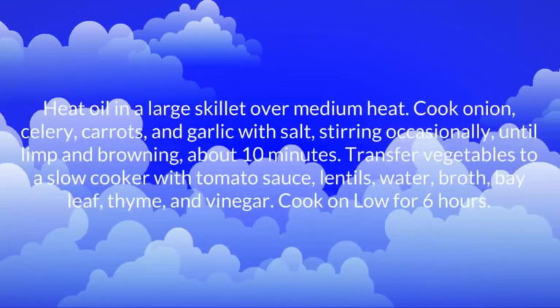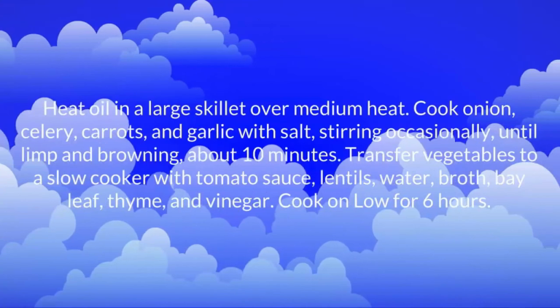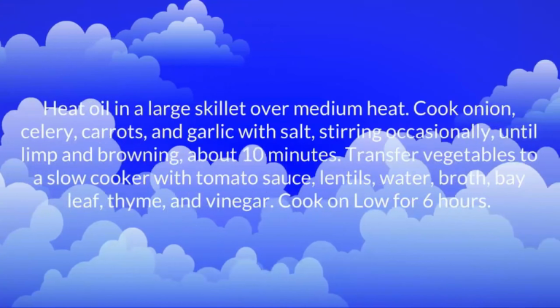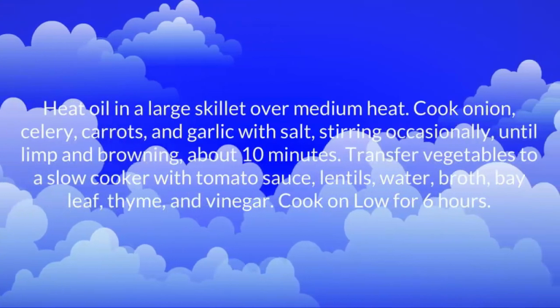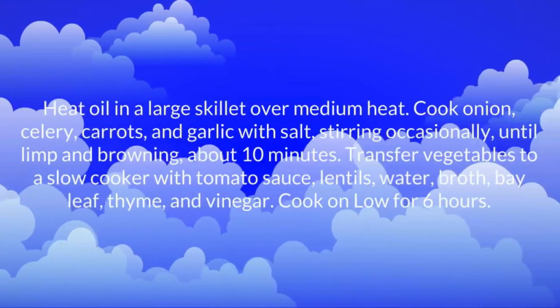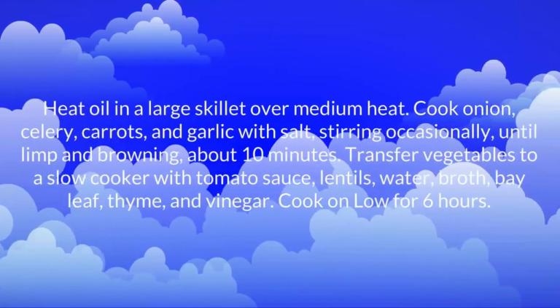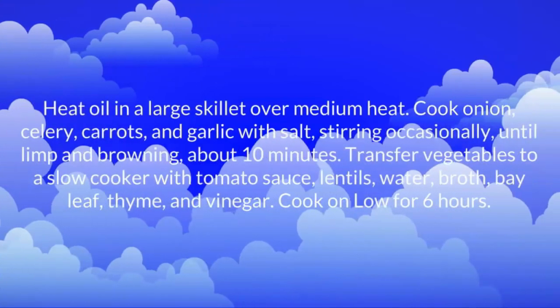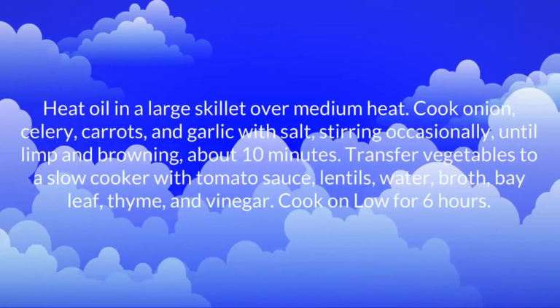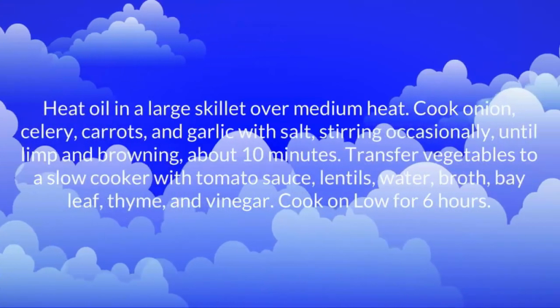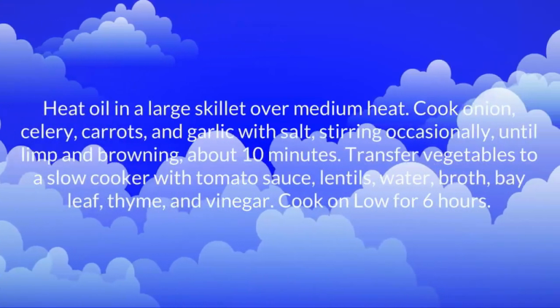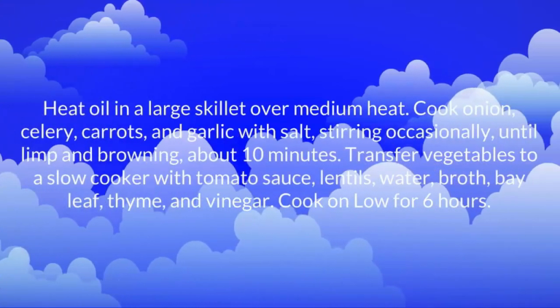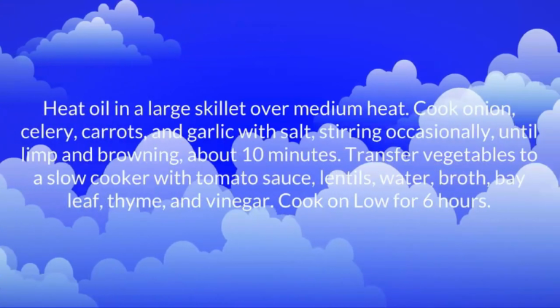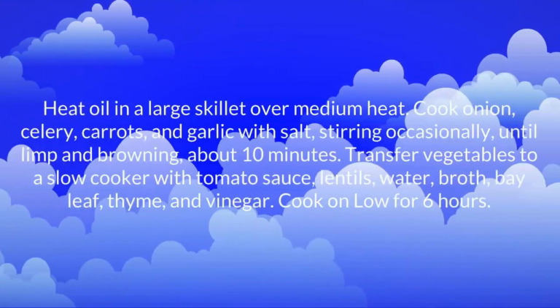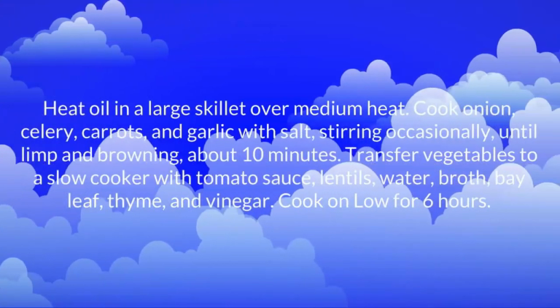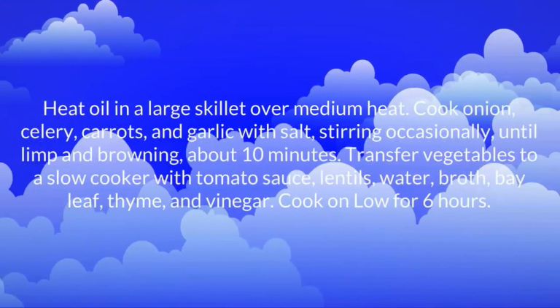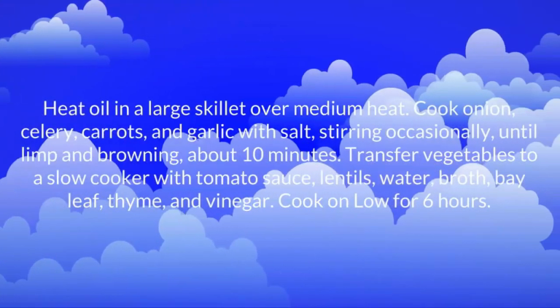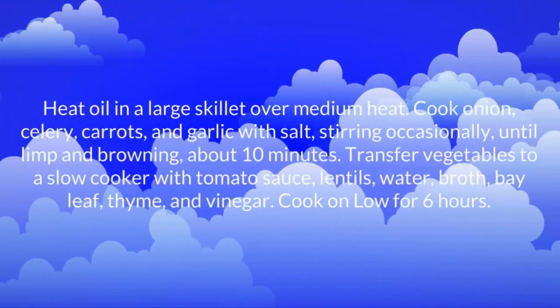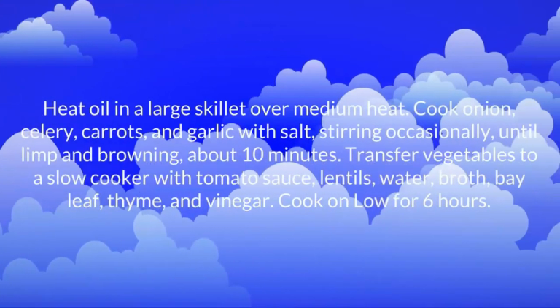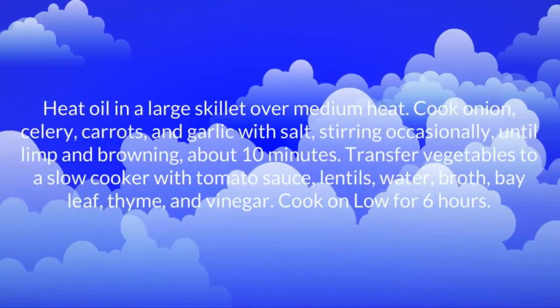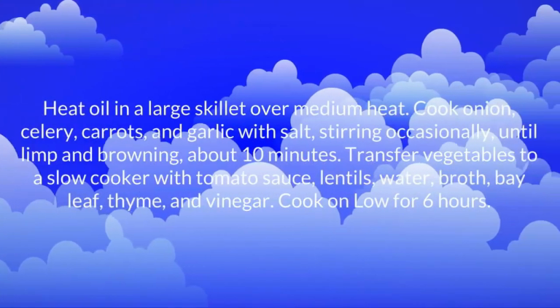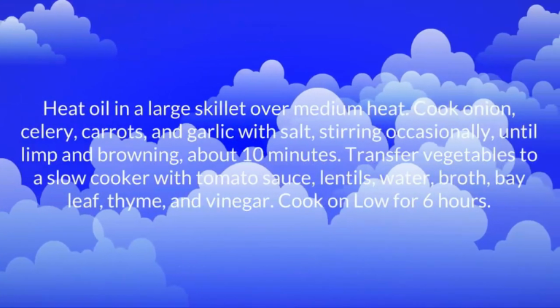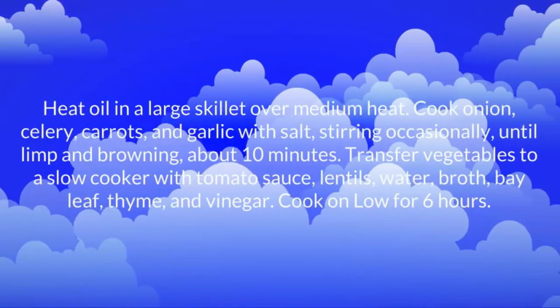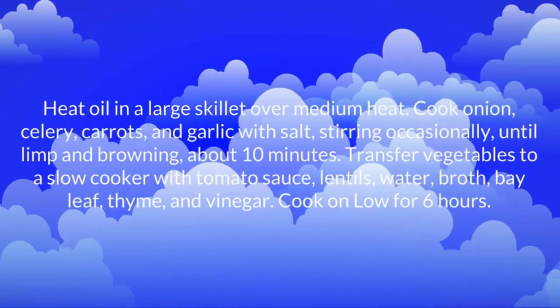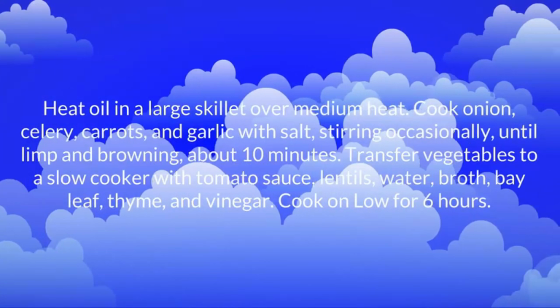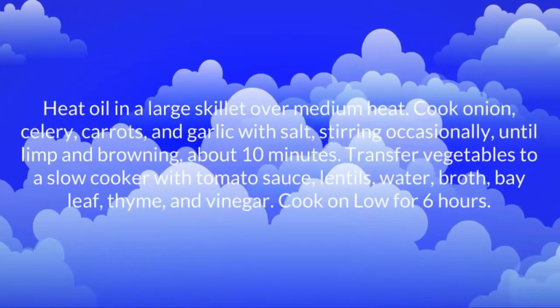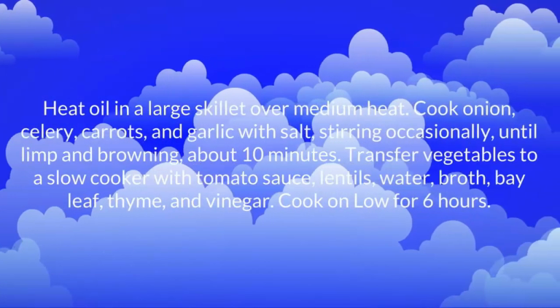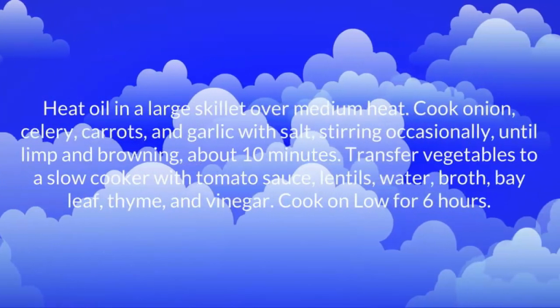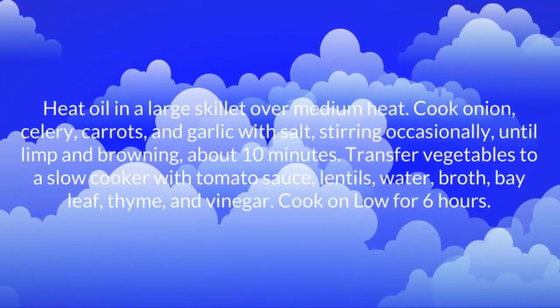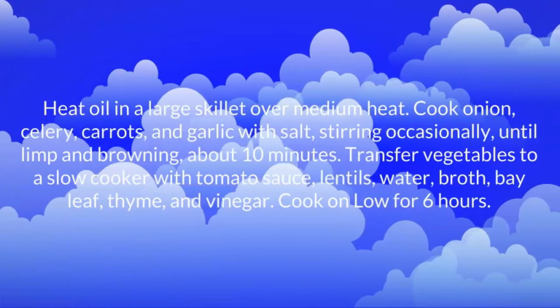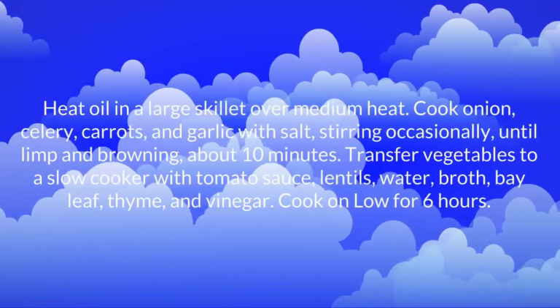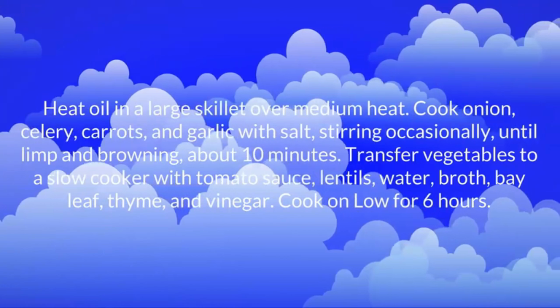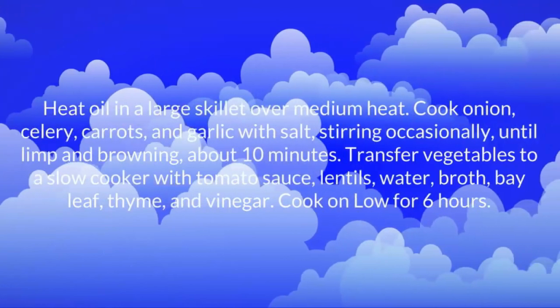Transfer vegetables to a slow cooker with tomato sauce, lentils, water, broth, bay leaf, thyme, and vinegar. Cook on low for 6 hours.